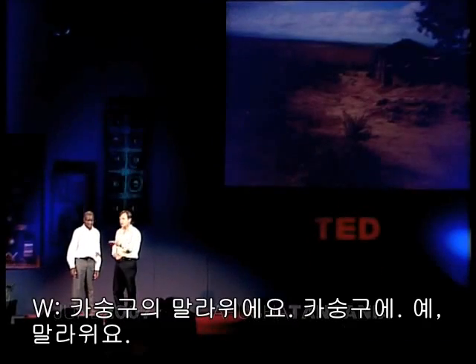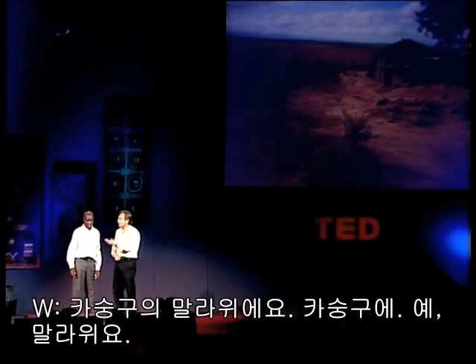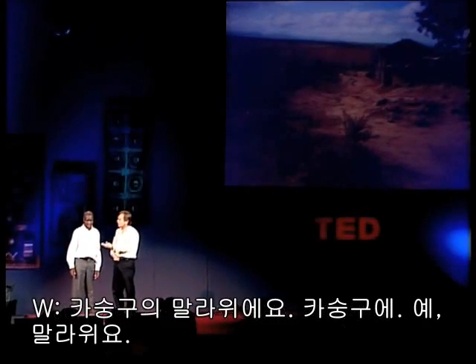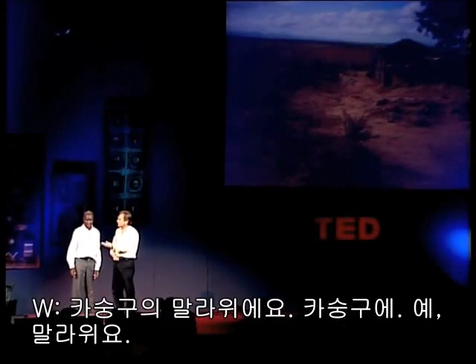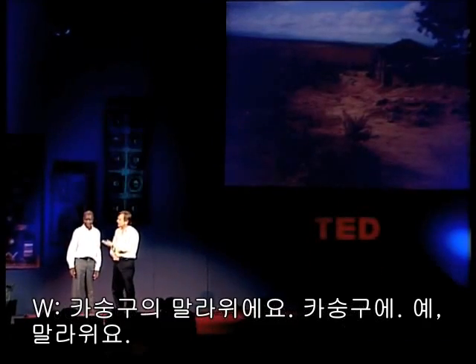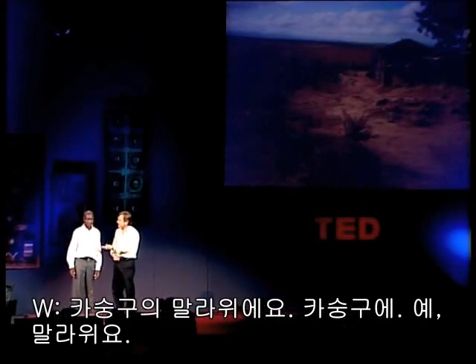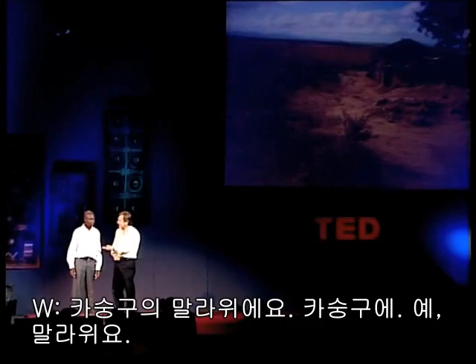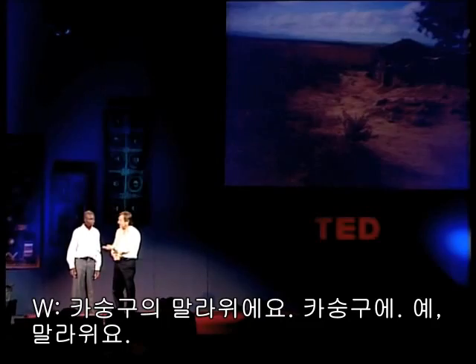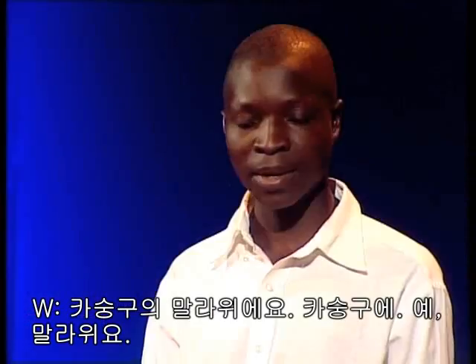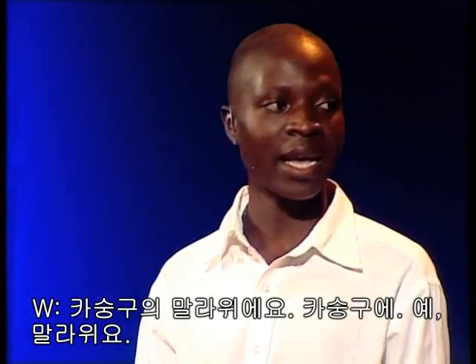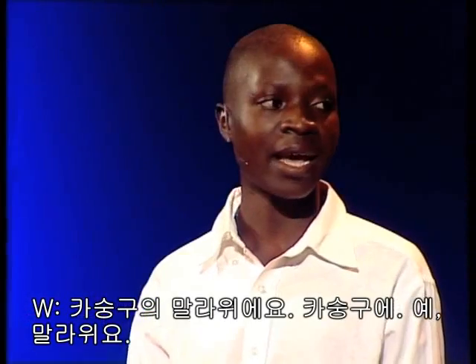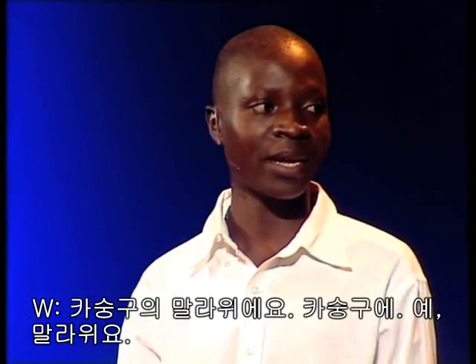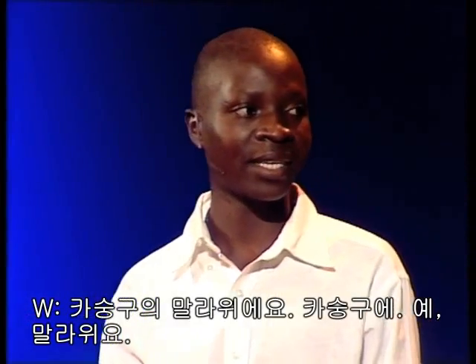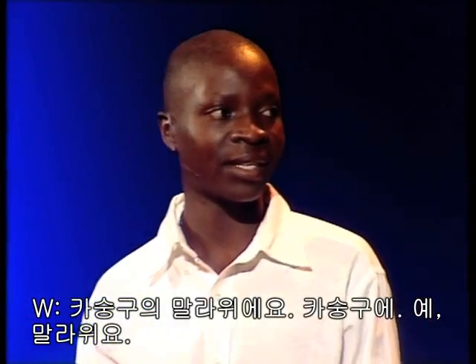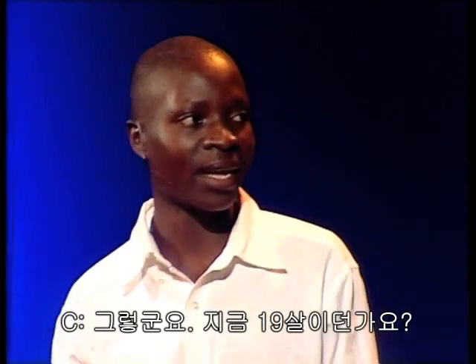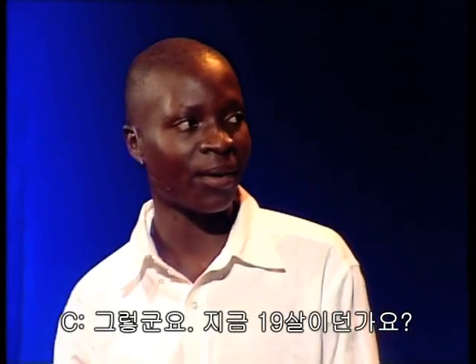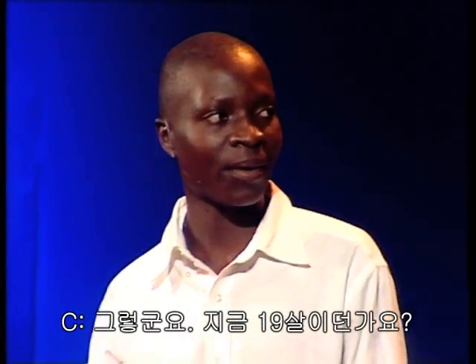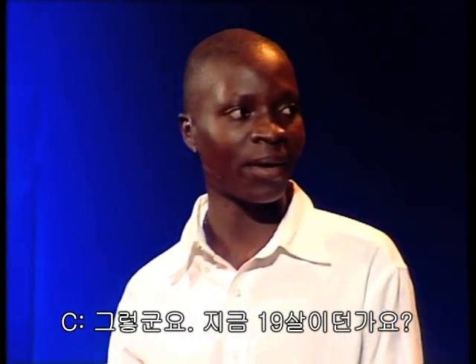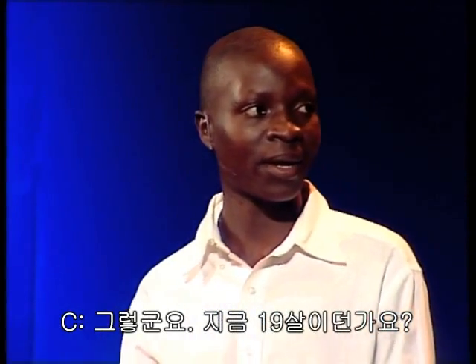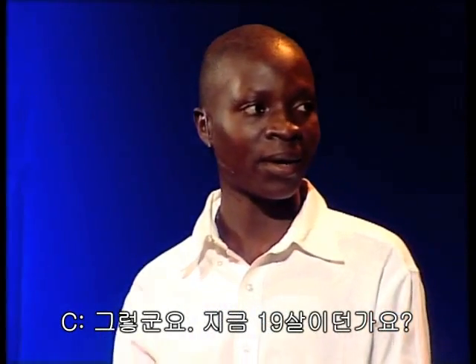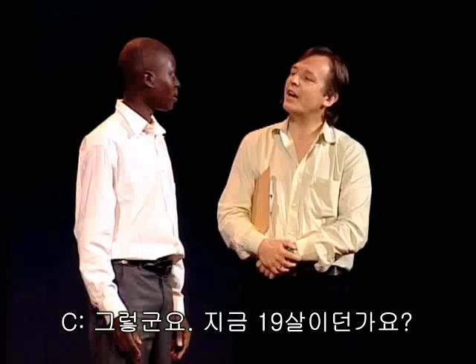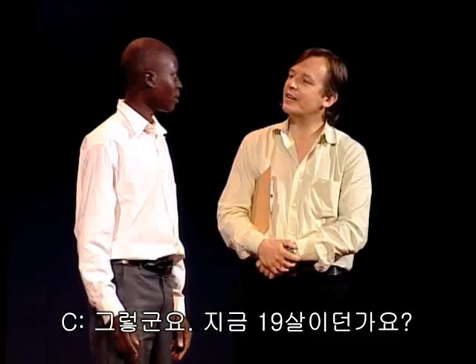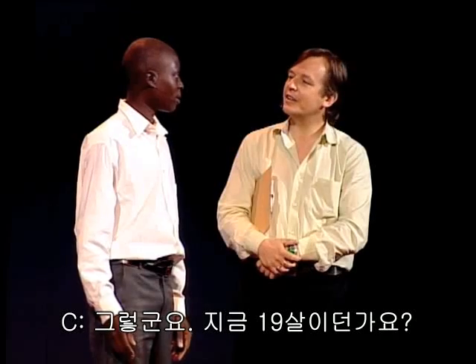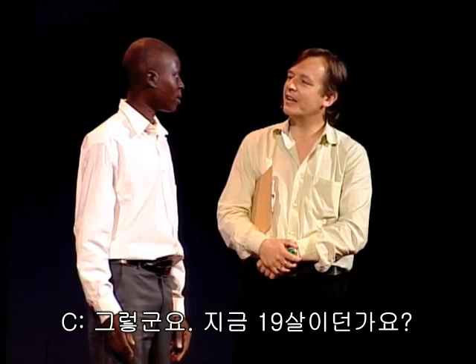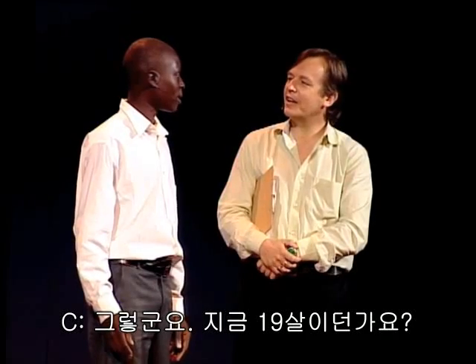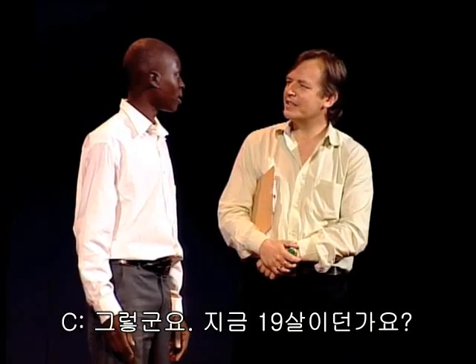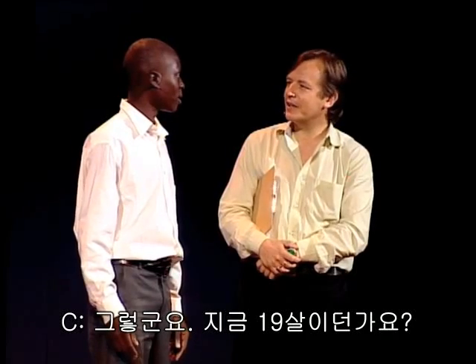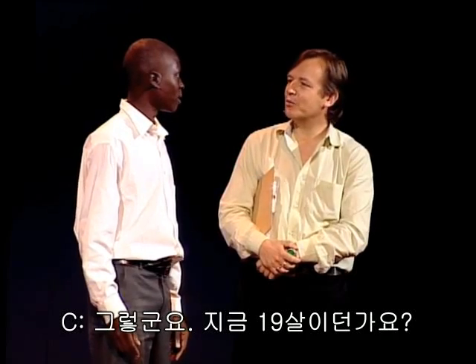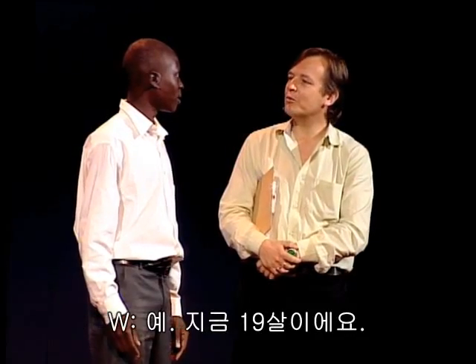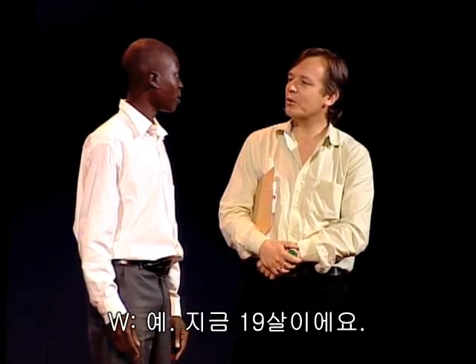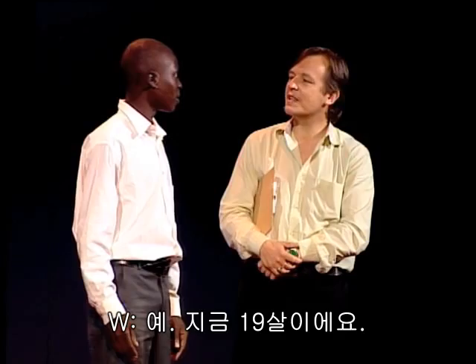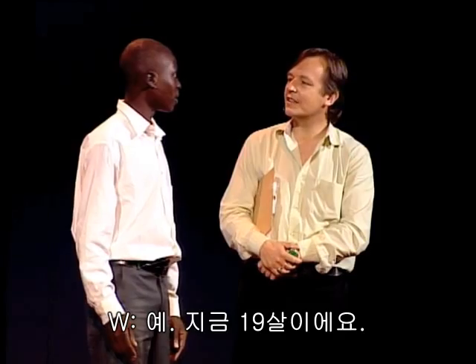Now, you're 19 now? Yeah, I'm 19 years now. Five years ago, you had an idea. What was that?